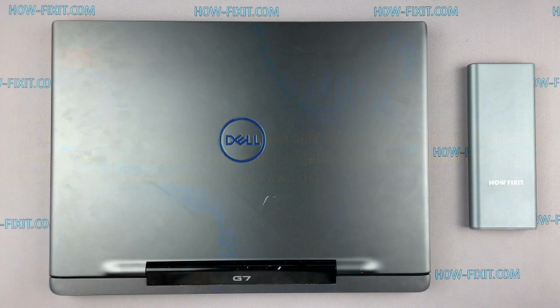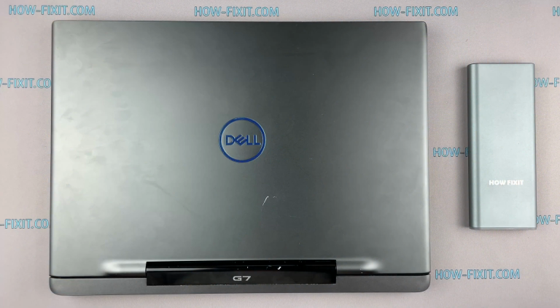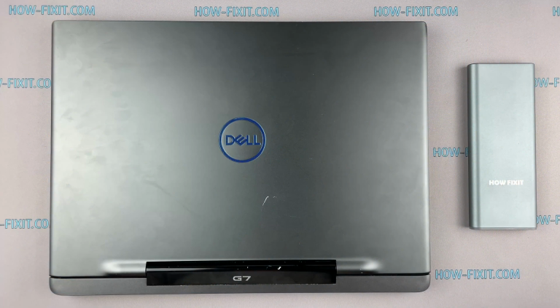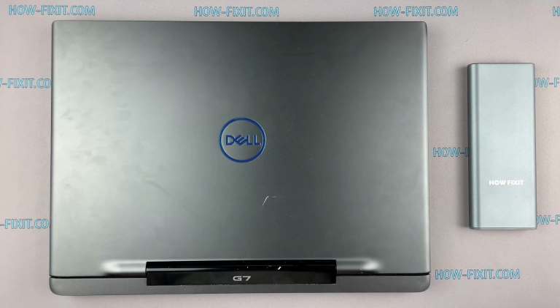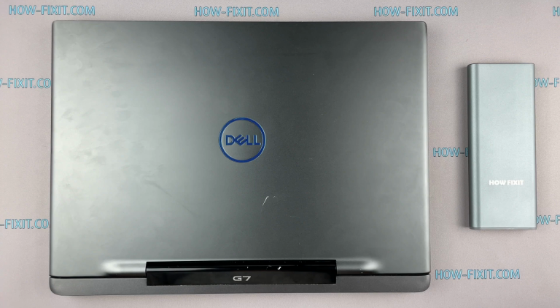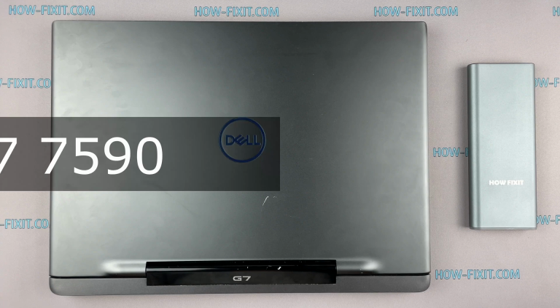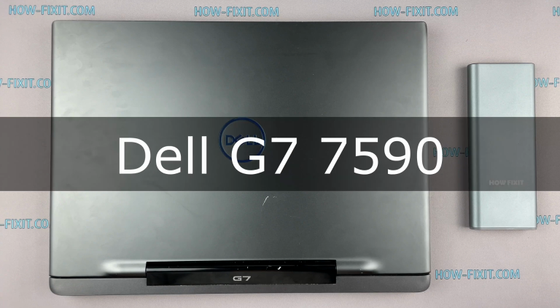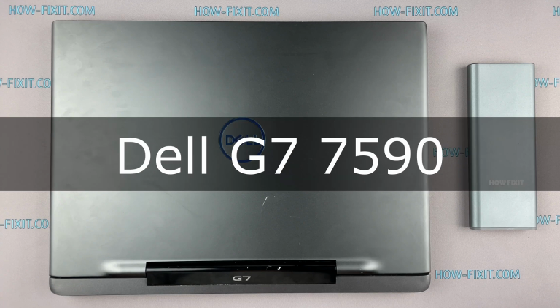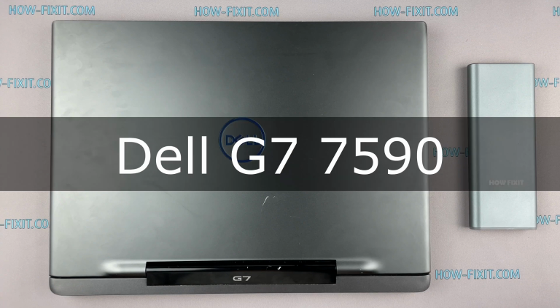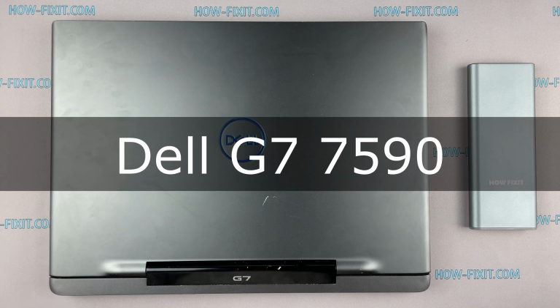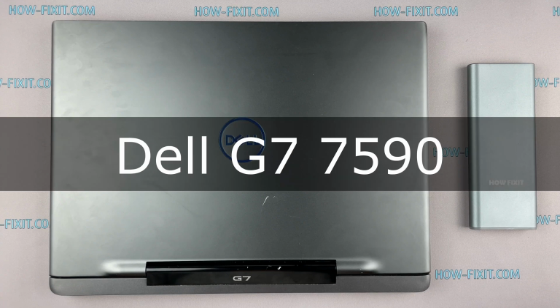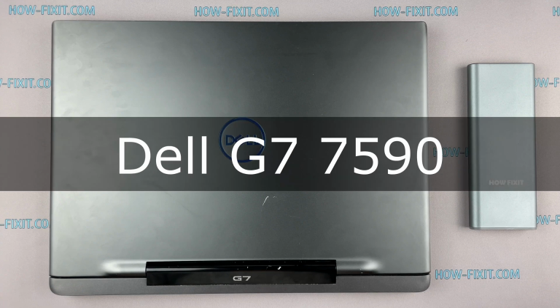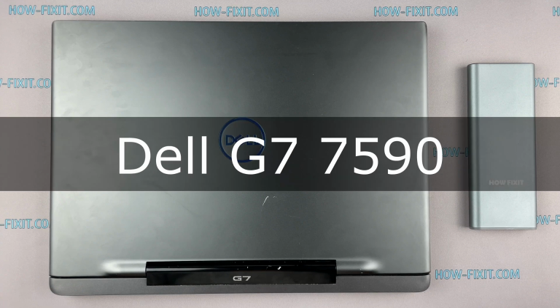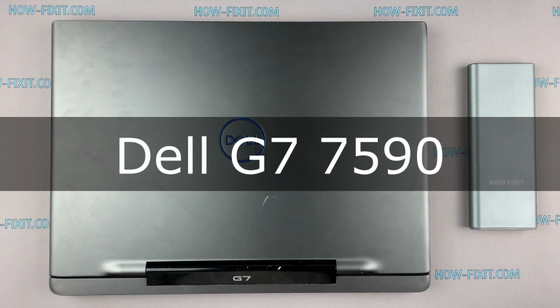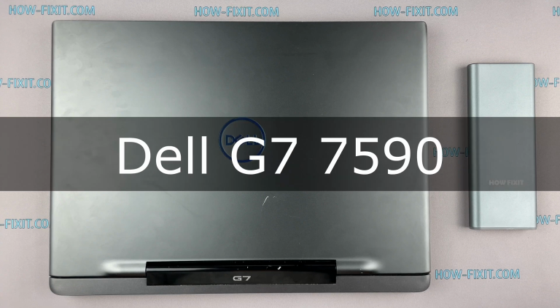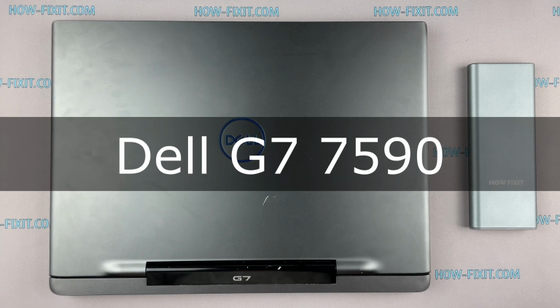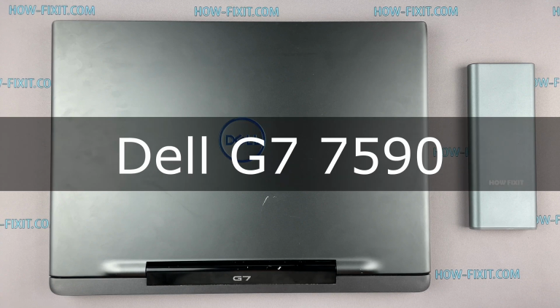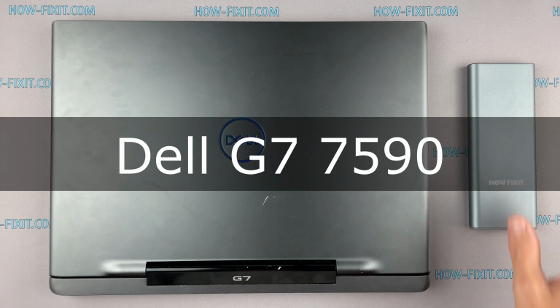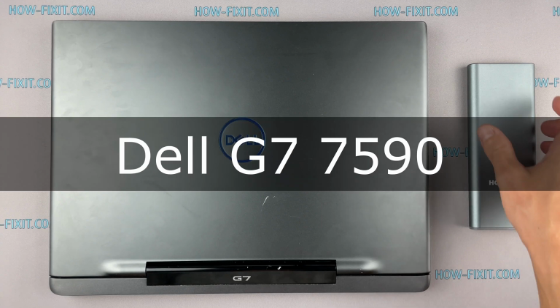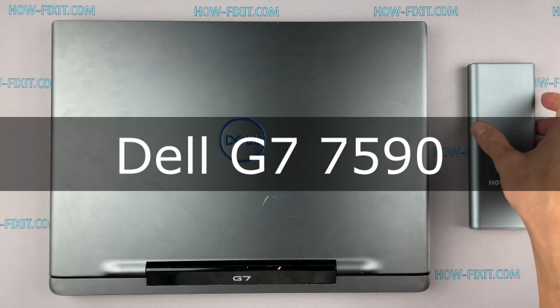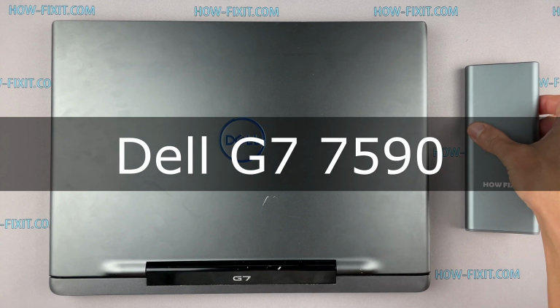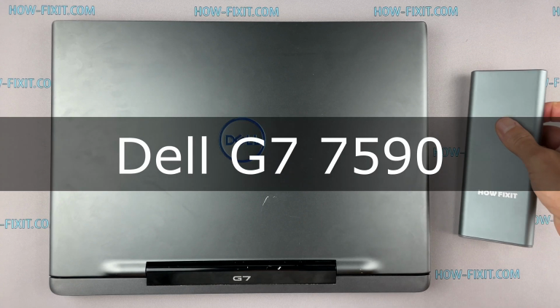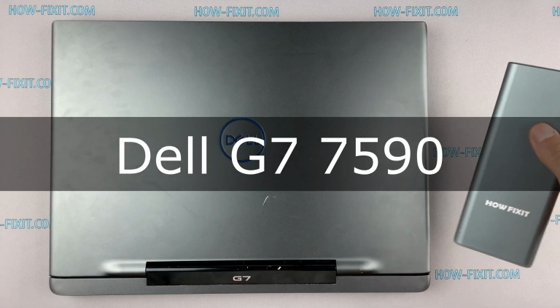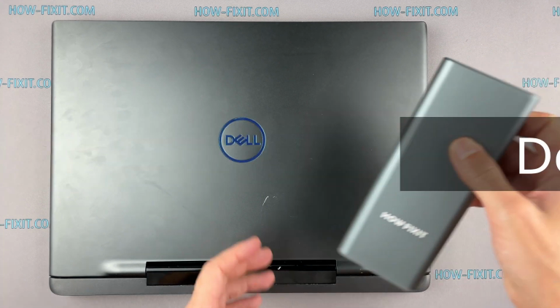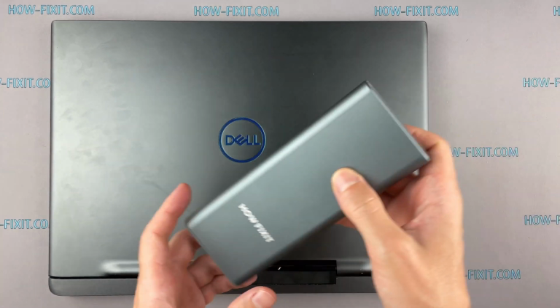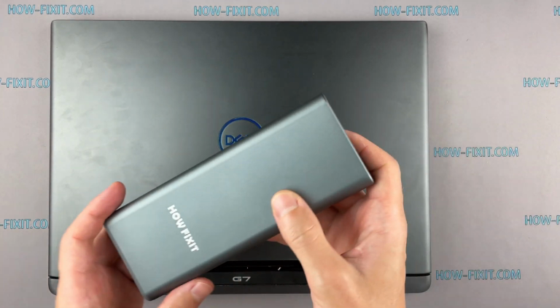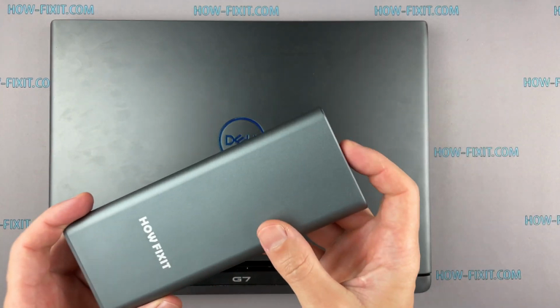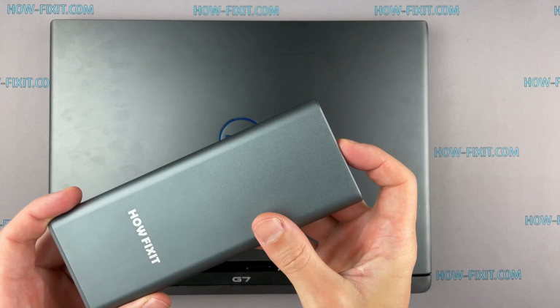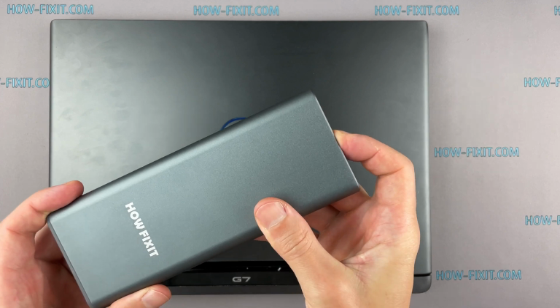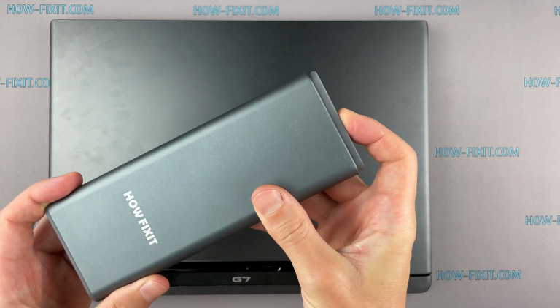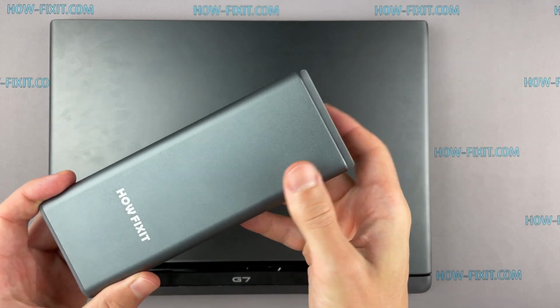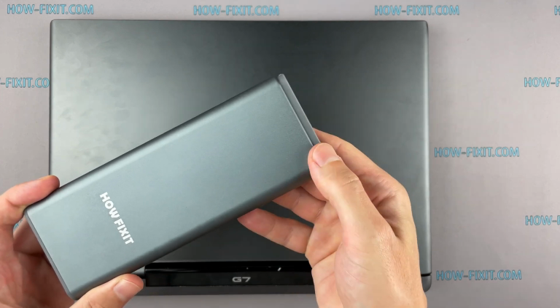Hello everyone, welcome to HowFixit. In this video I will show you how to replace a hard drive or install an SSD drive in a laptop.